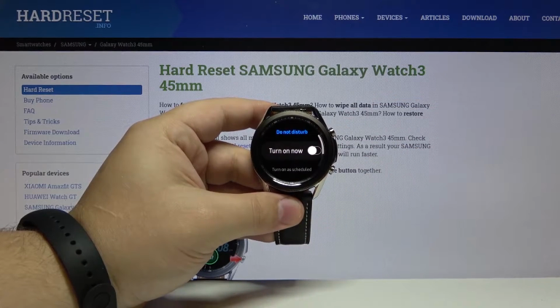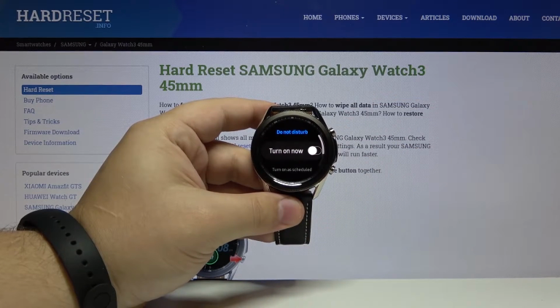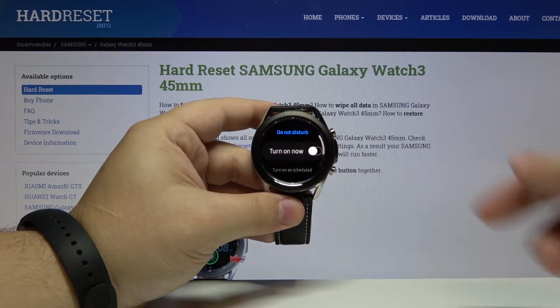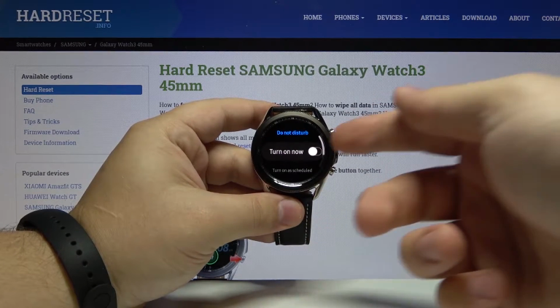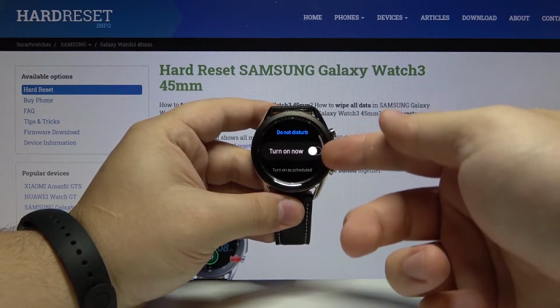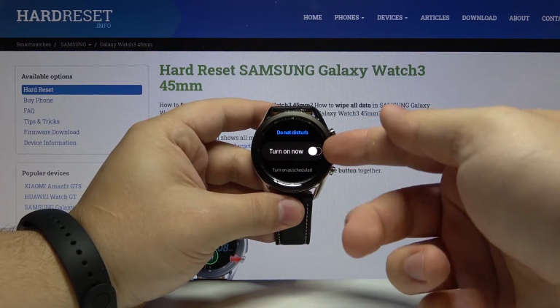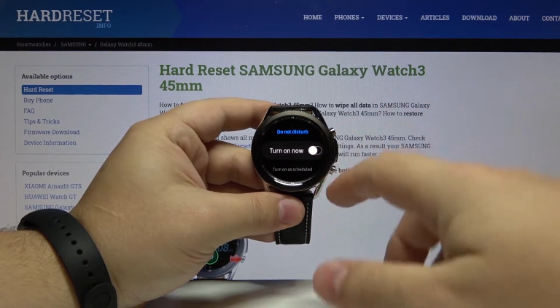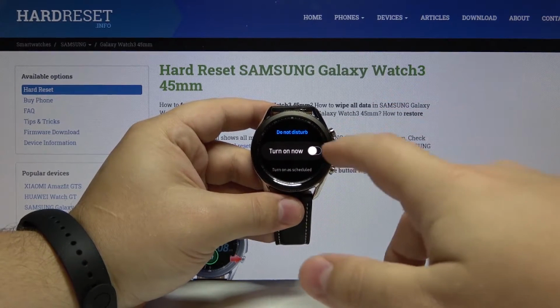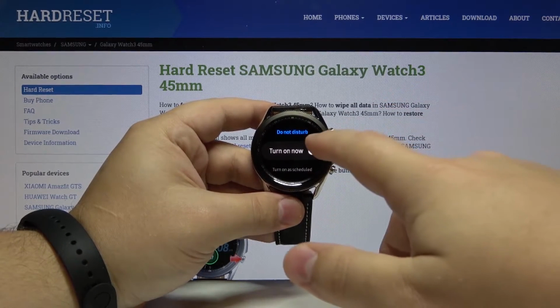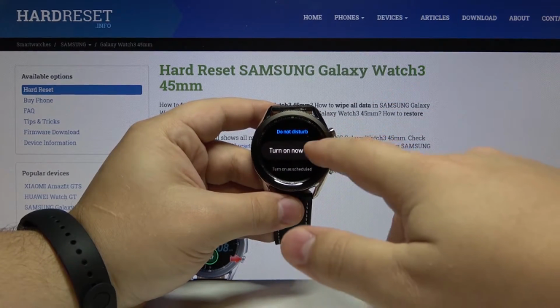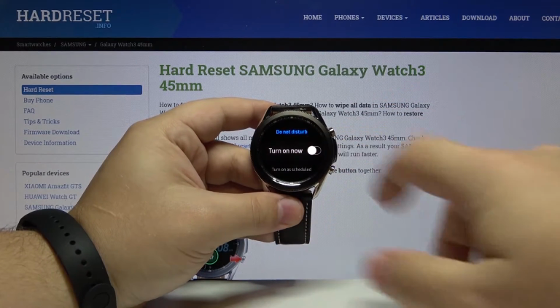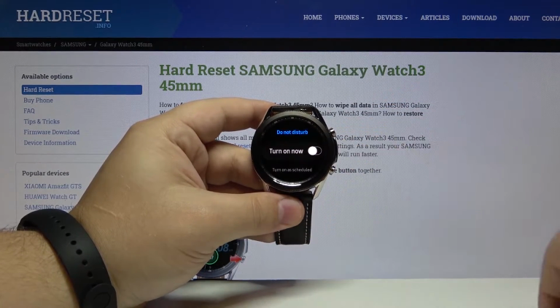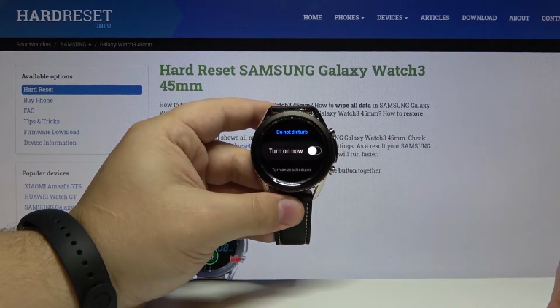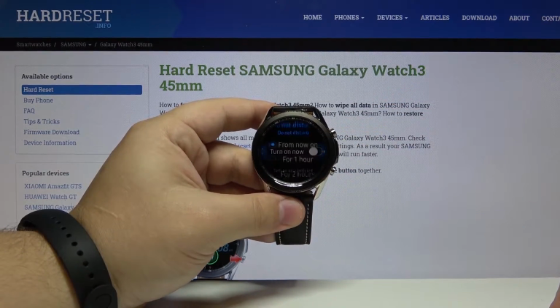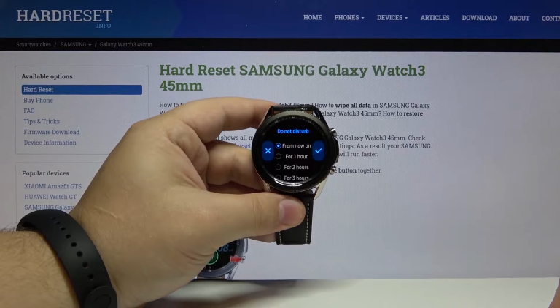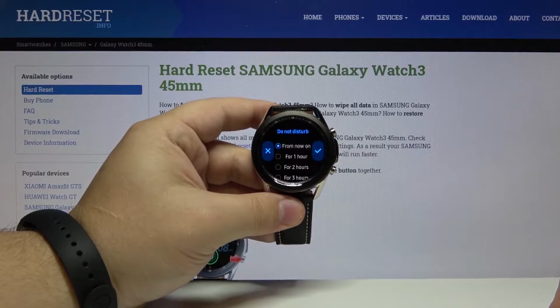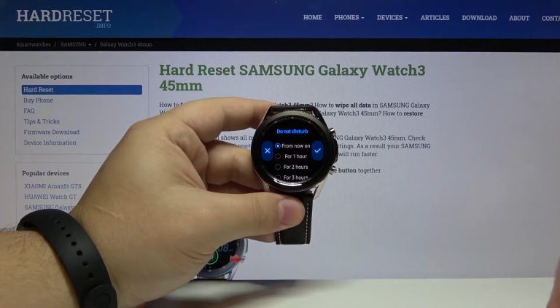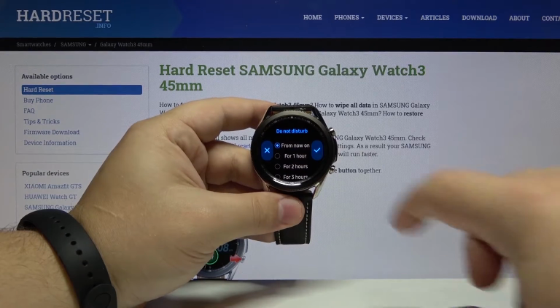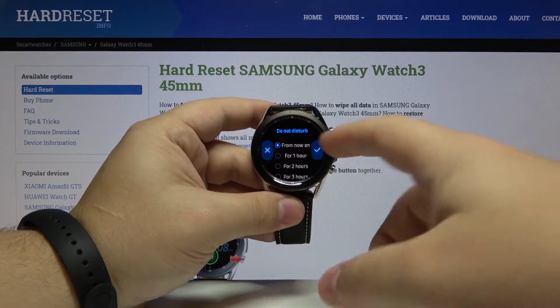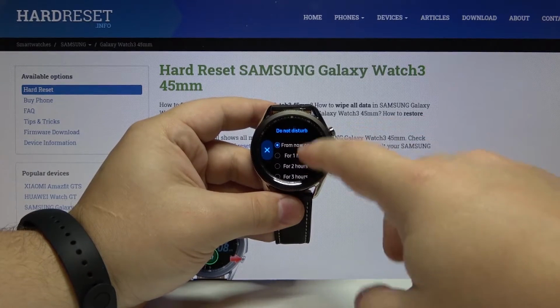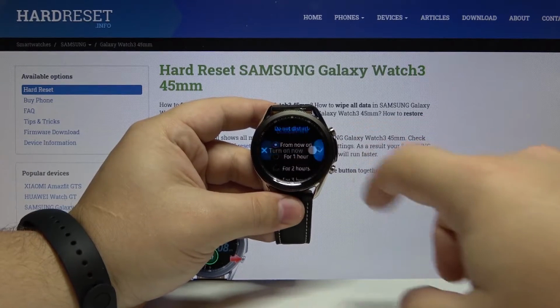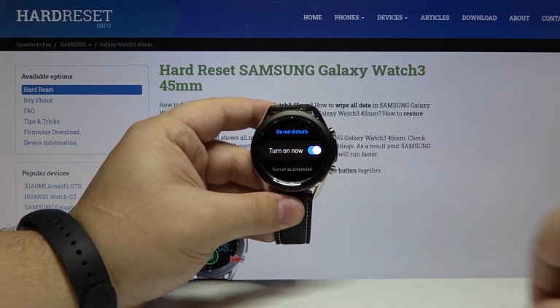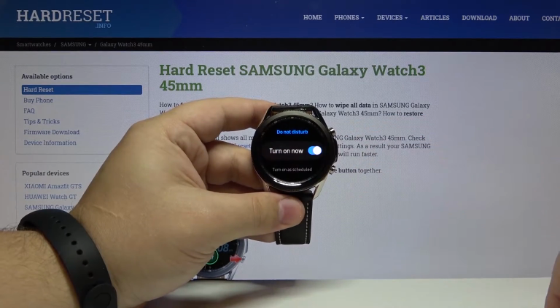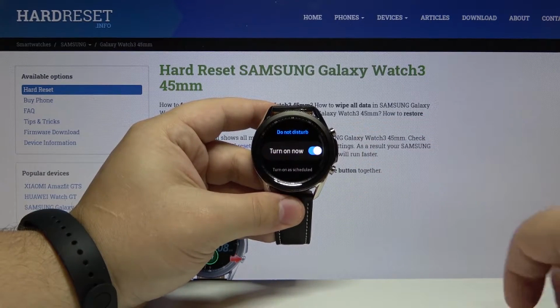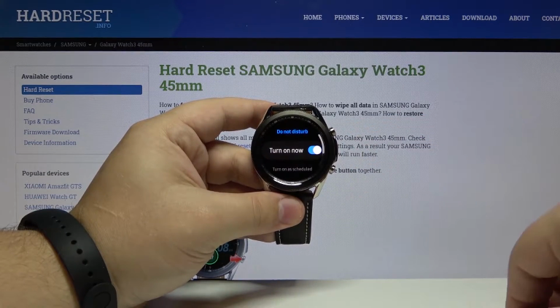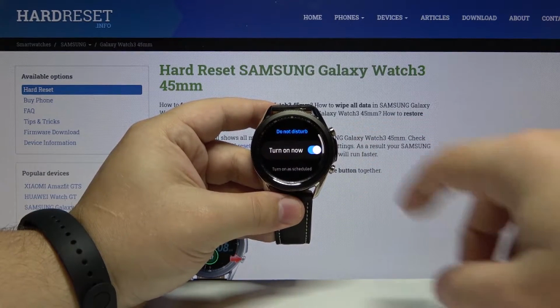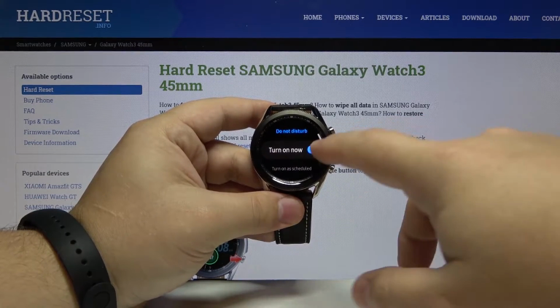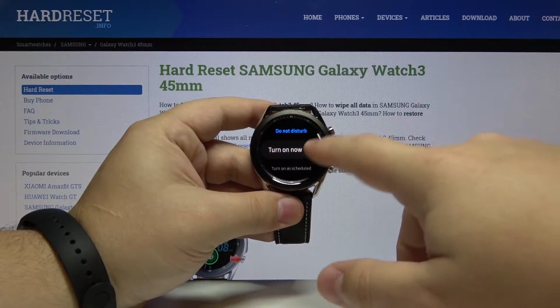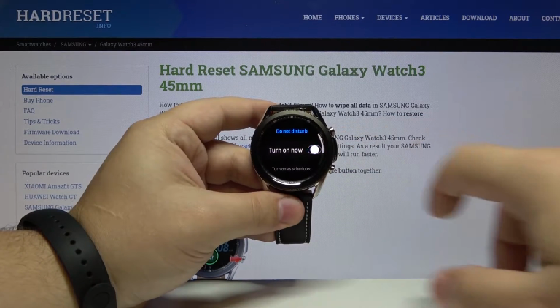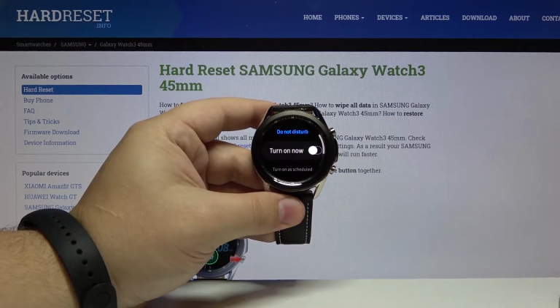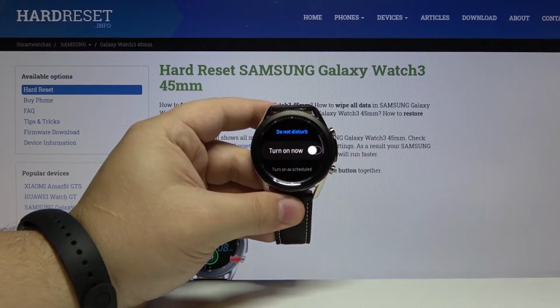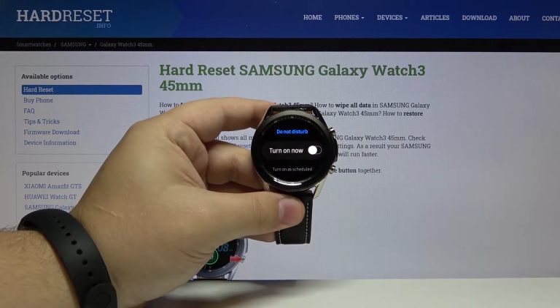We can turn it on and off by tapping the slider next to Turn On Now. Tap the check mark to confirm, and tap it again to turn it off.